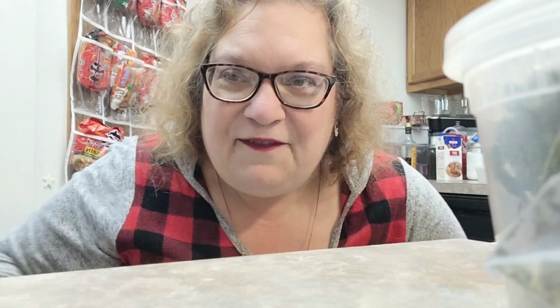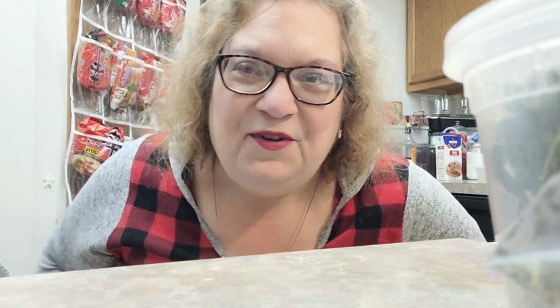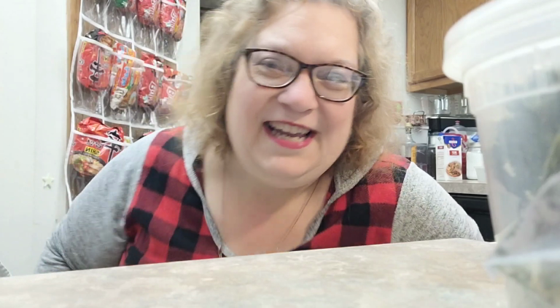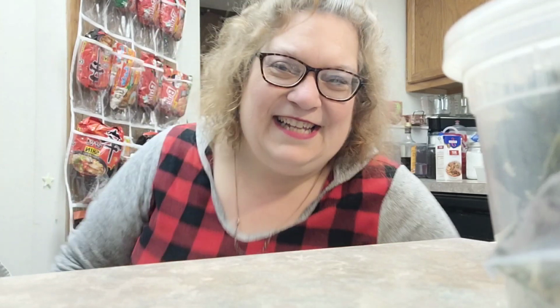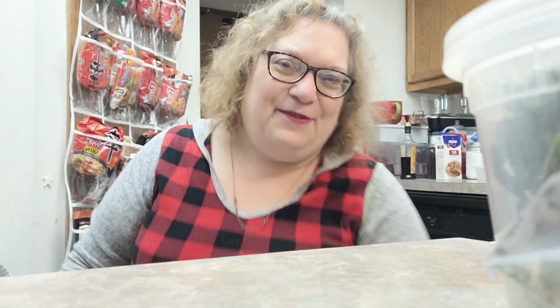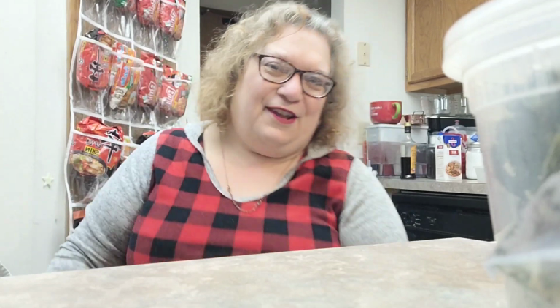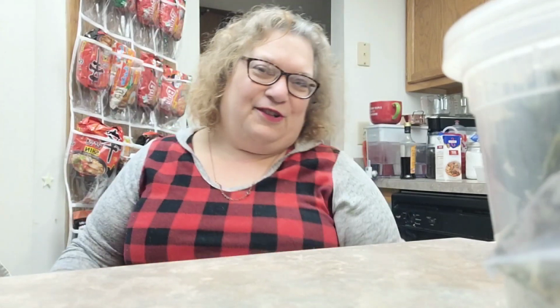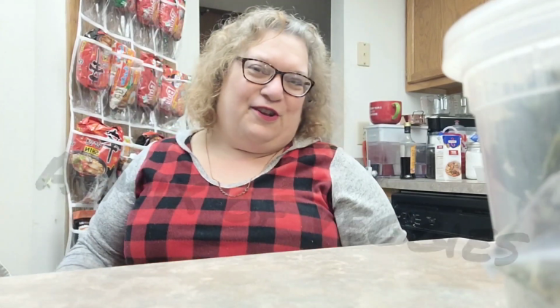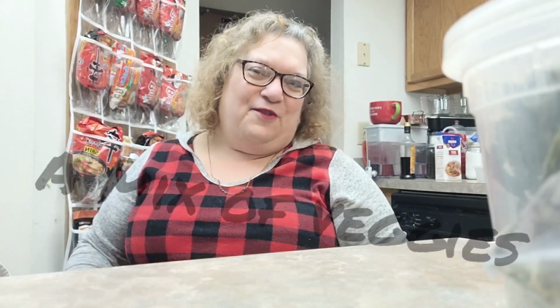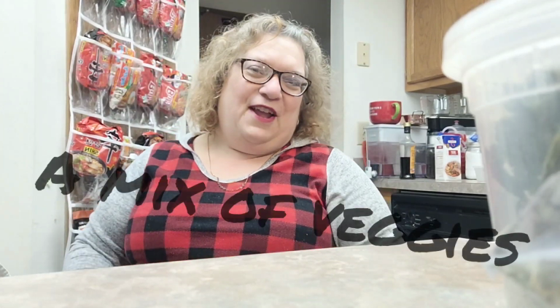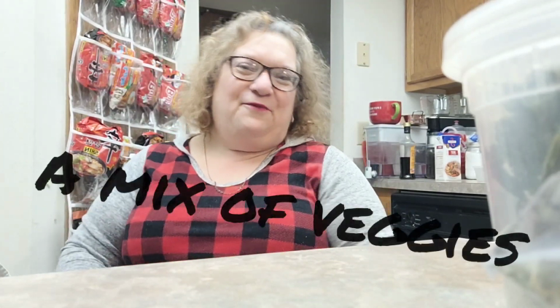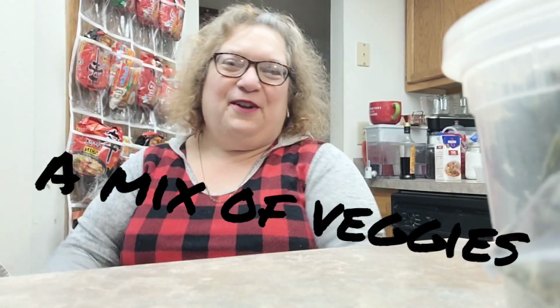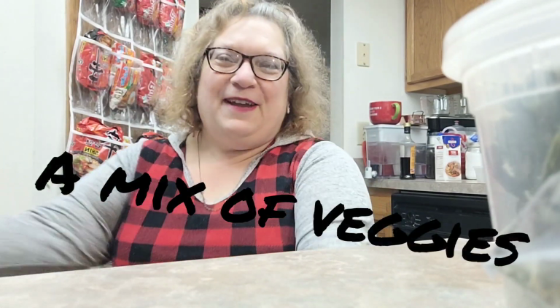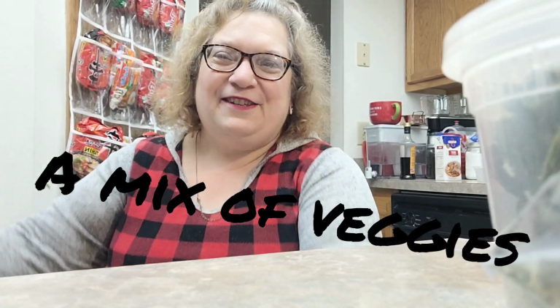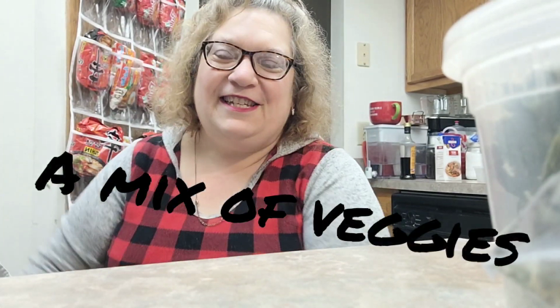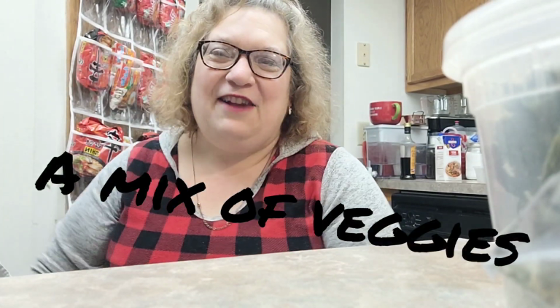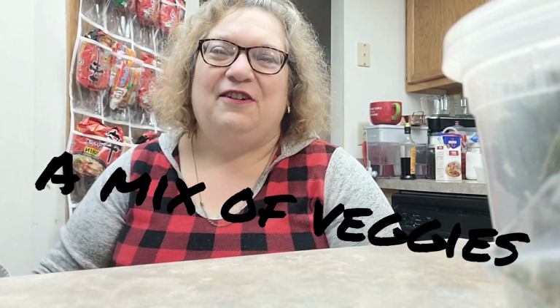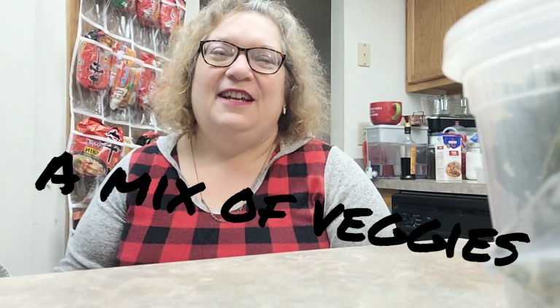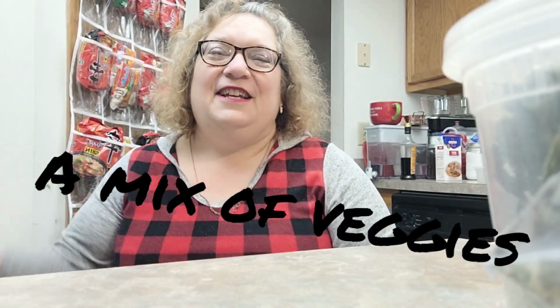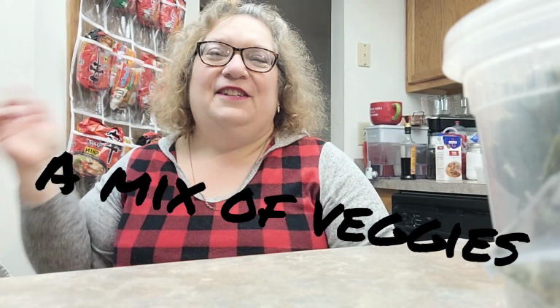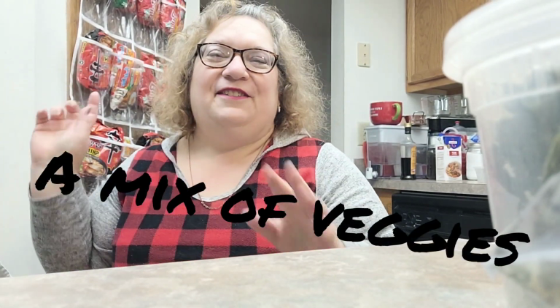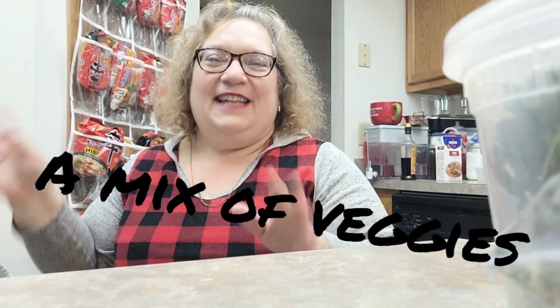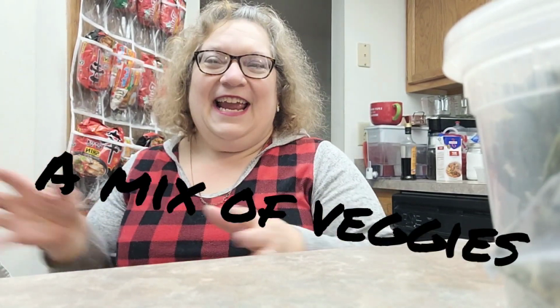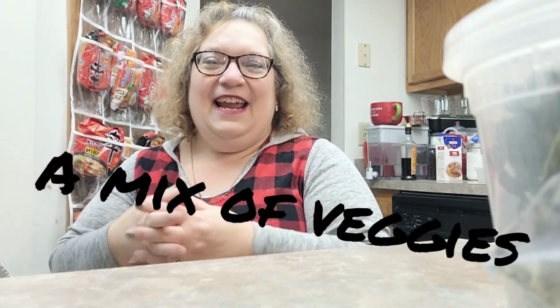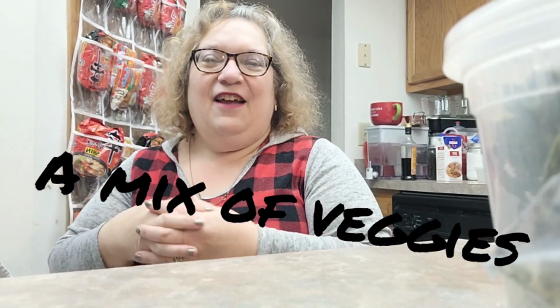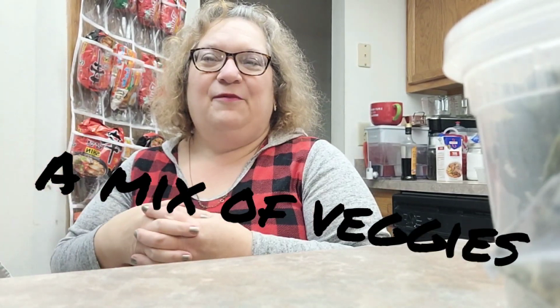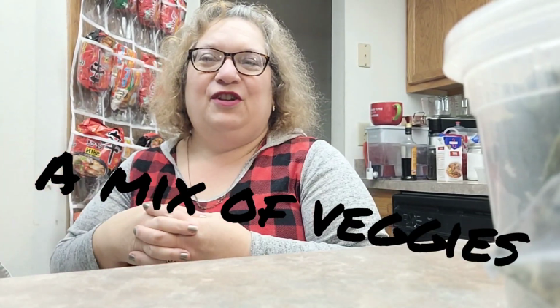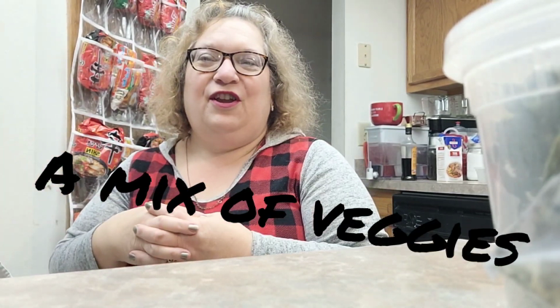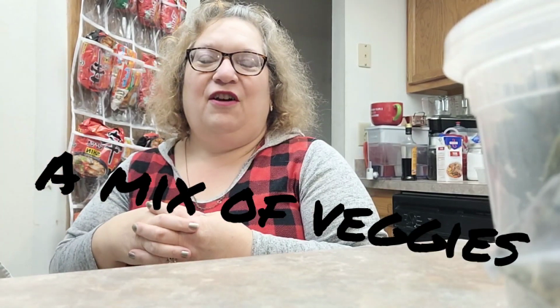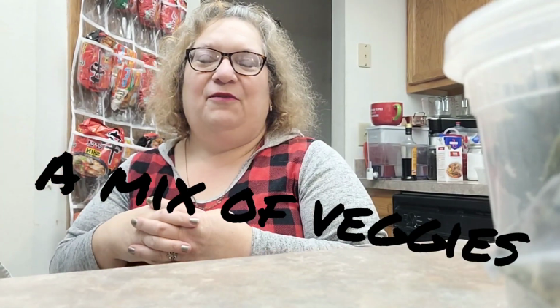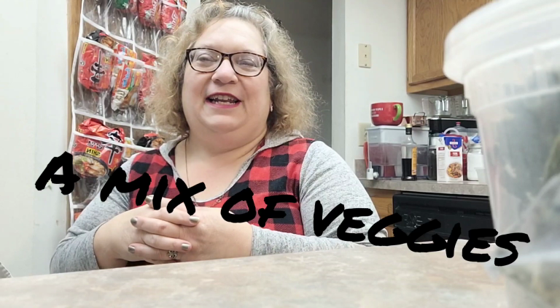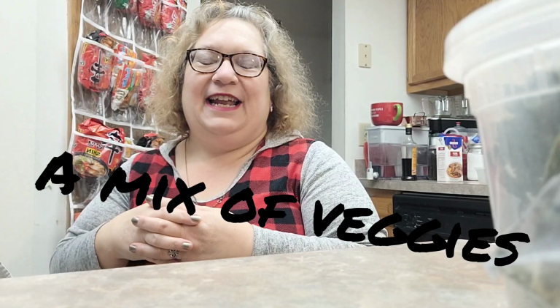Hello, my name is Without Treasure Home and welcome back to the channel. Today I'm going to show y'all what I did.